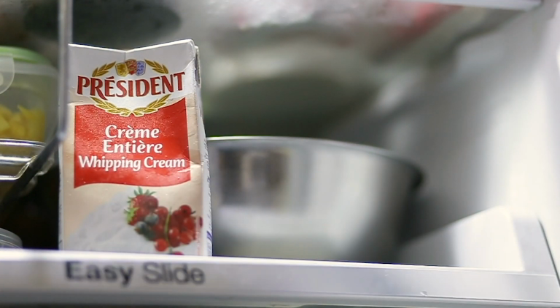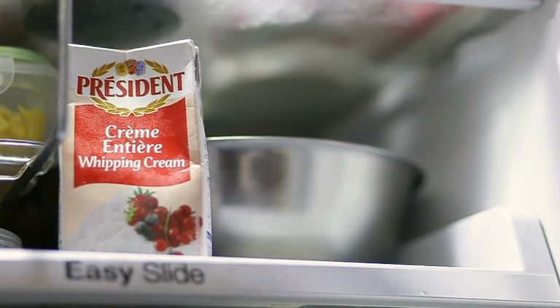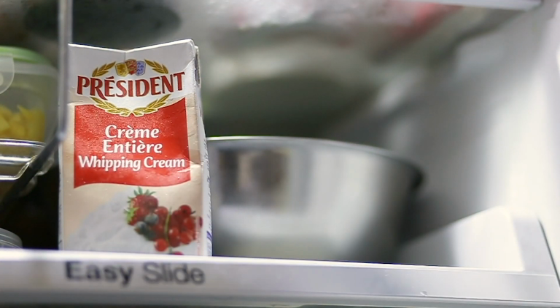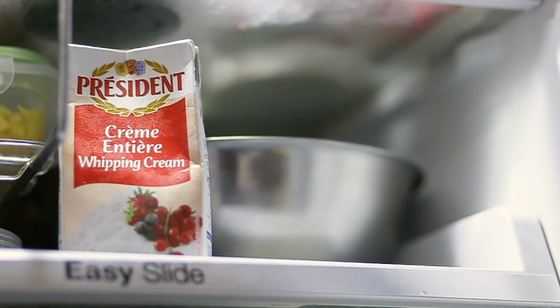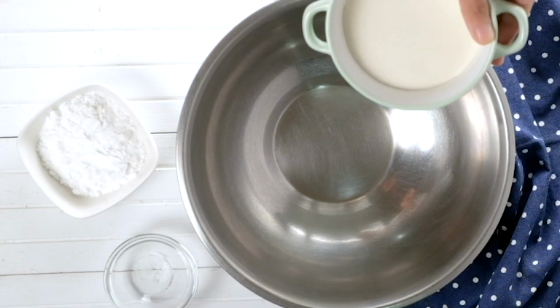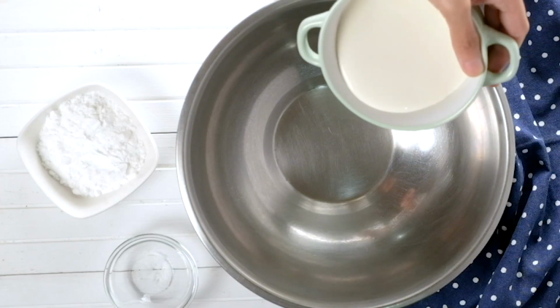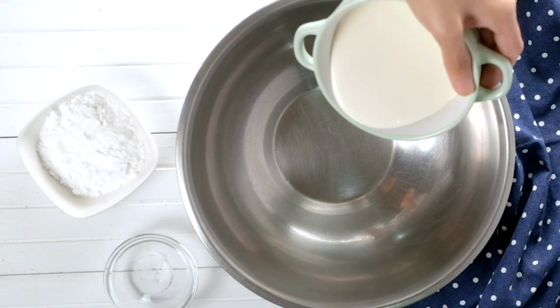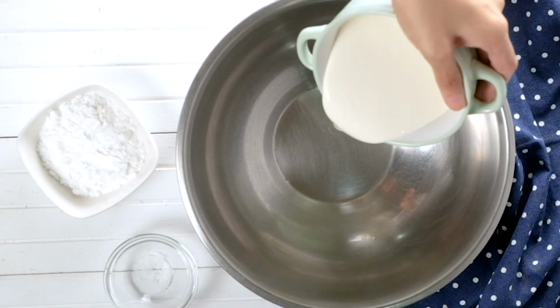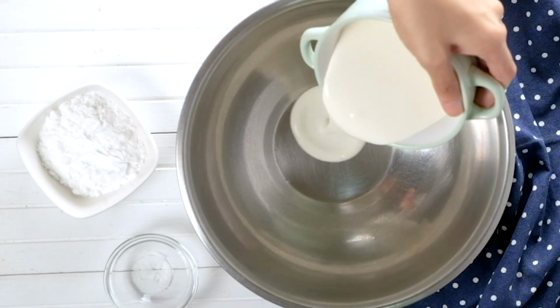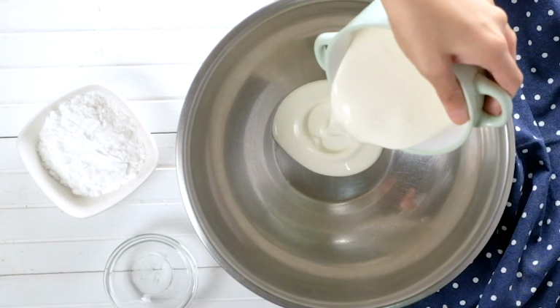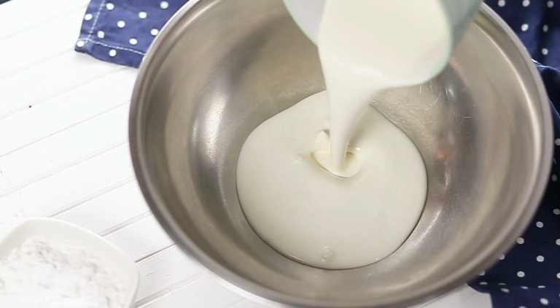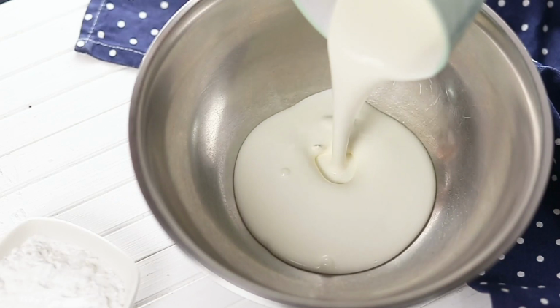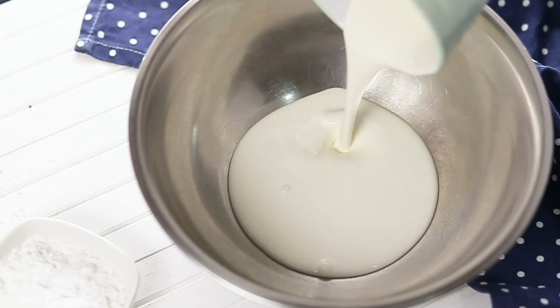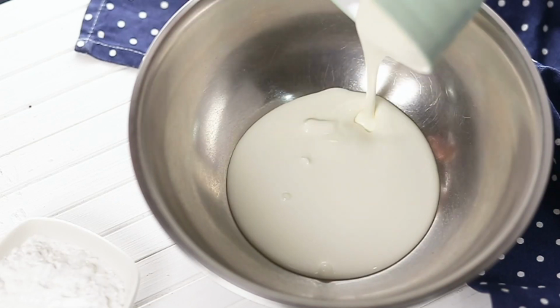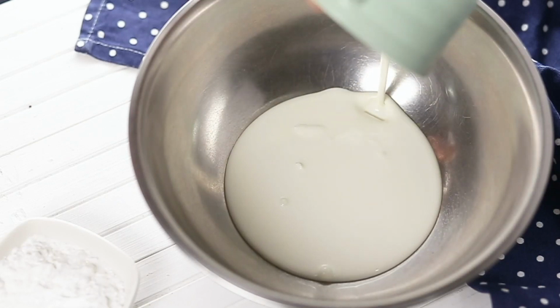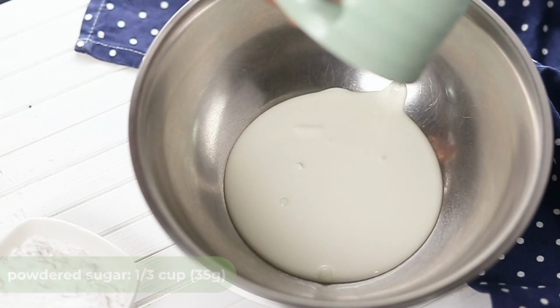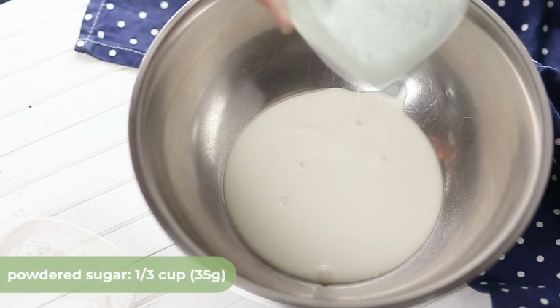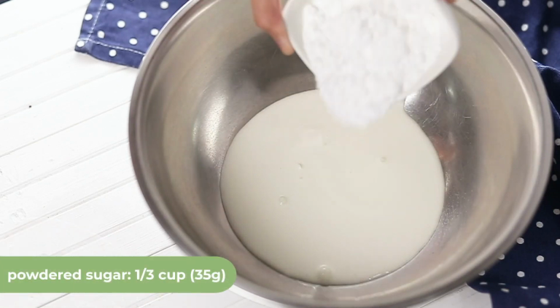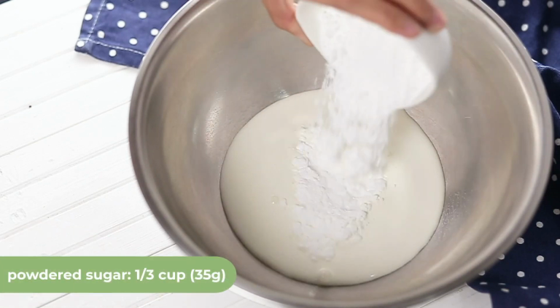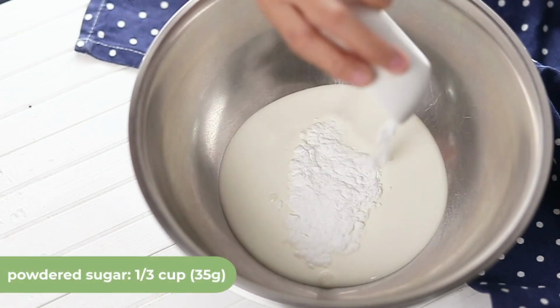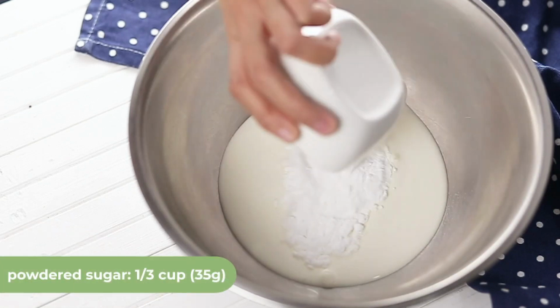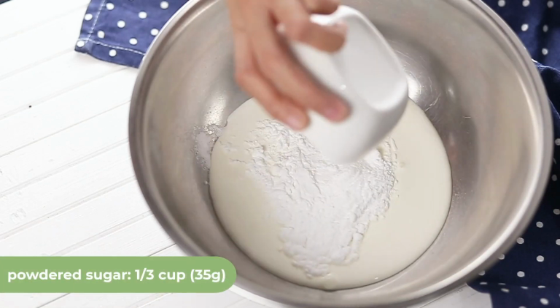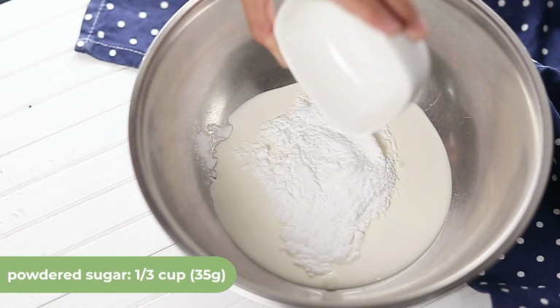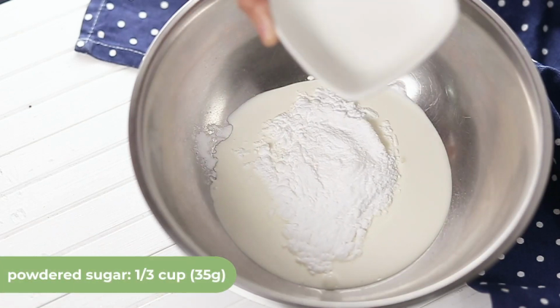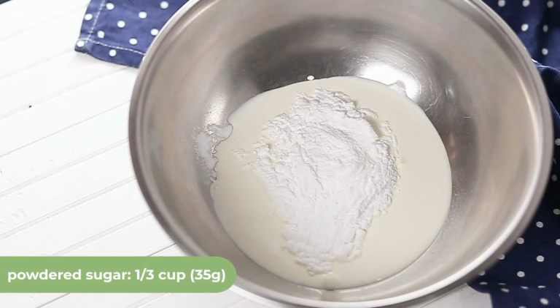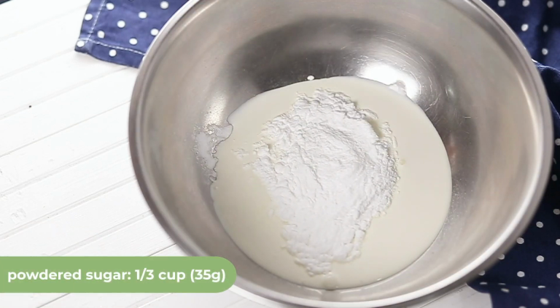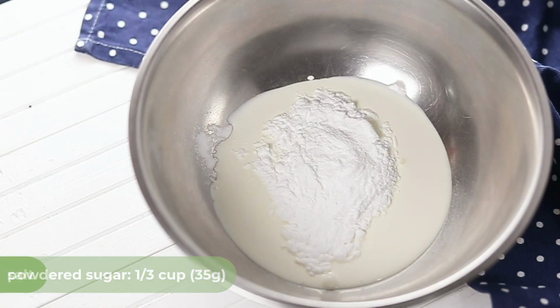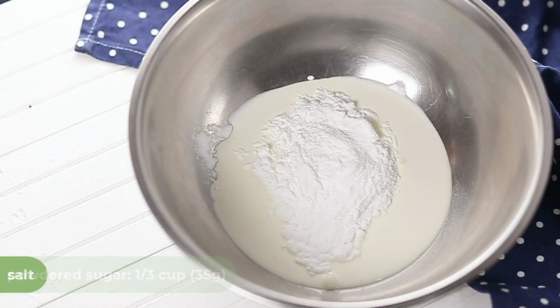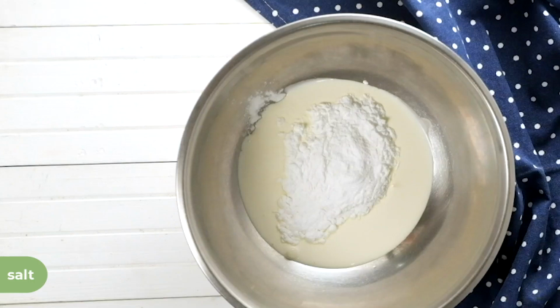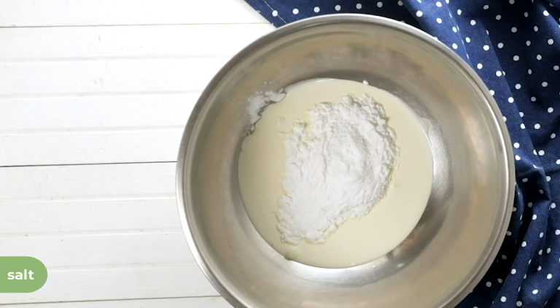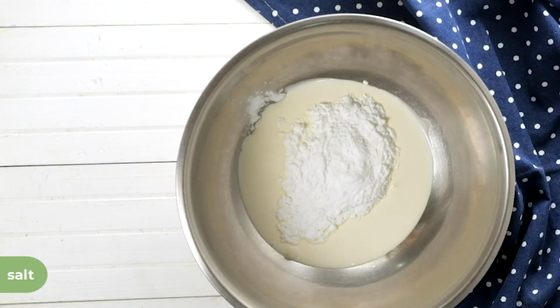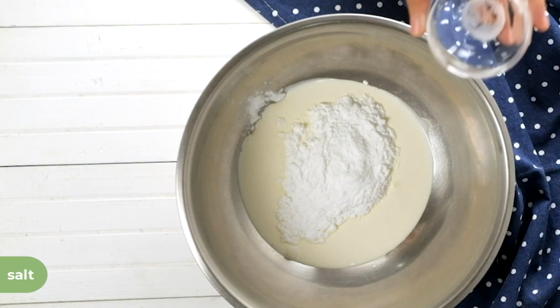Pour the cream into the bowl, then add a third cup, 35 grams, of powdered sugar and a pinch of salt.